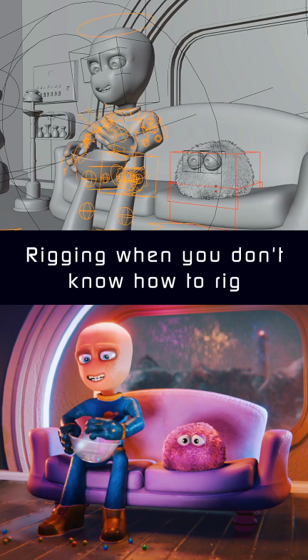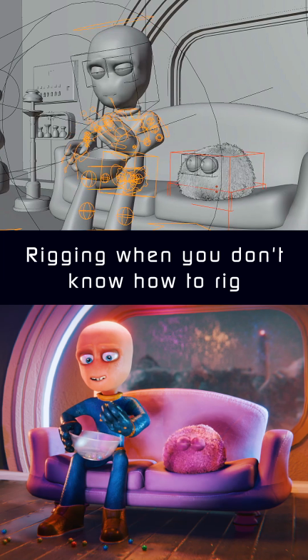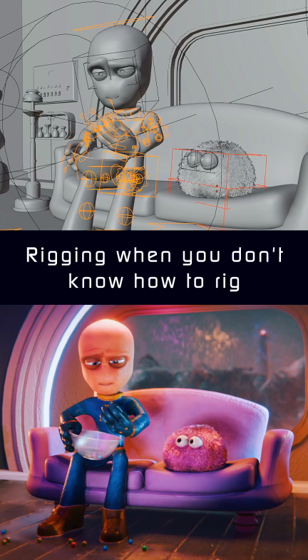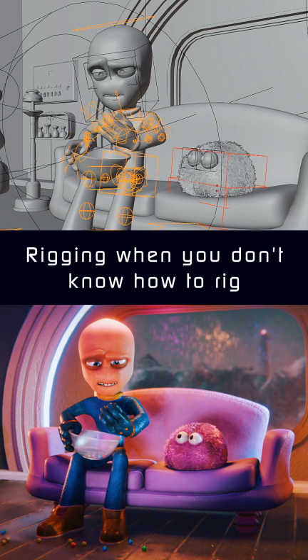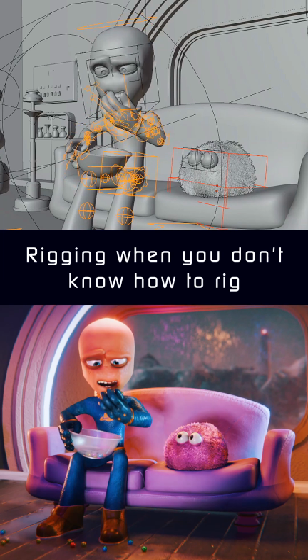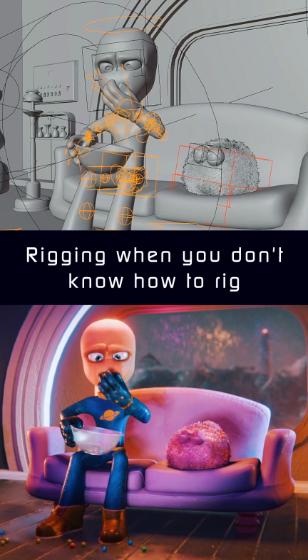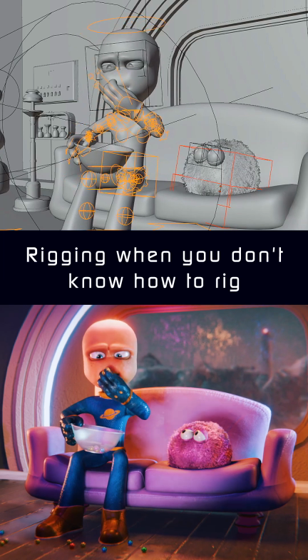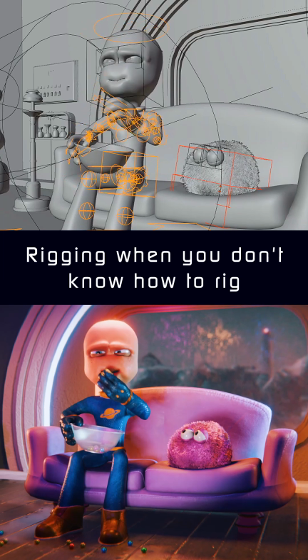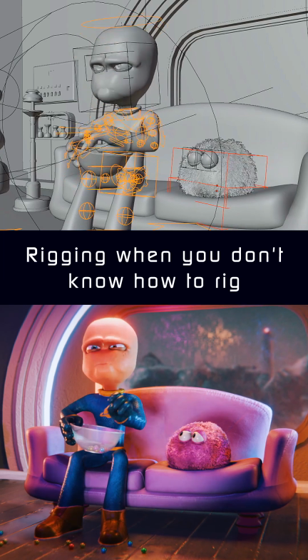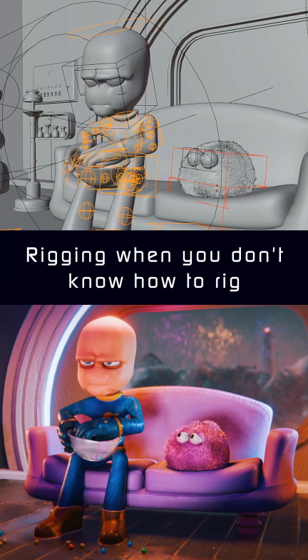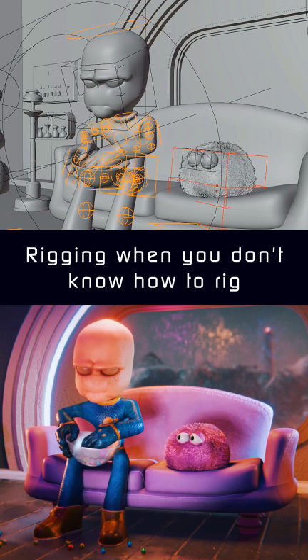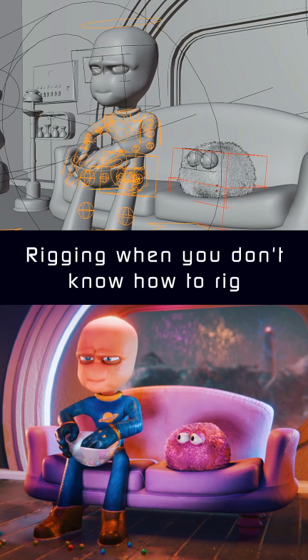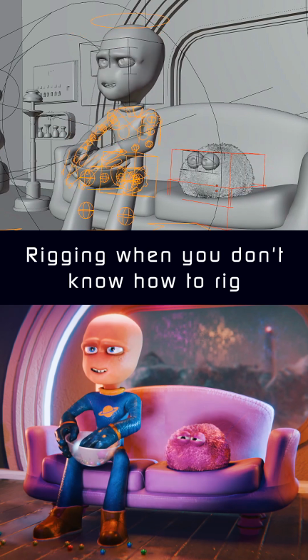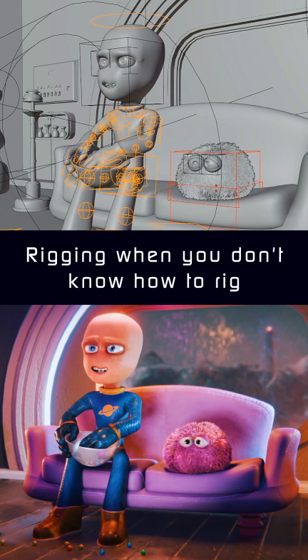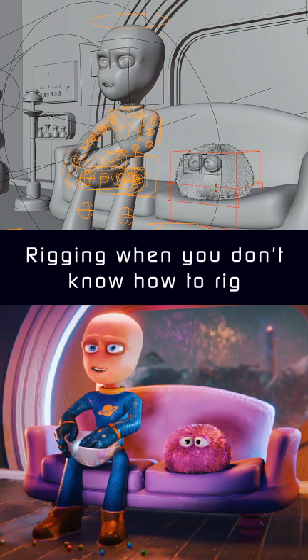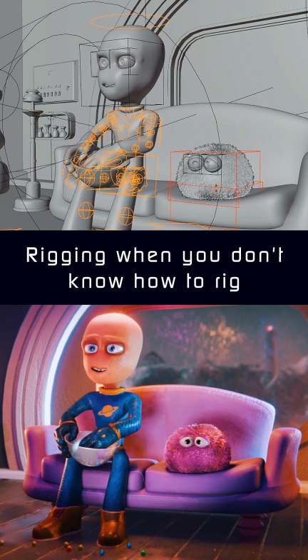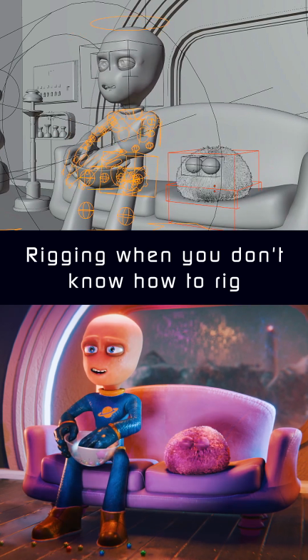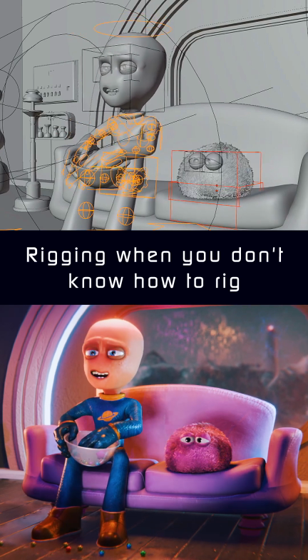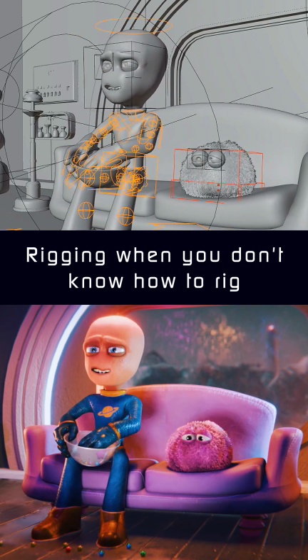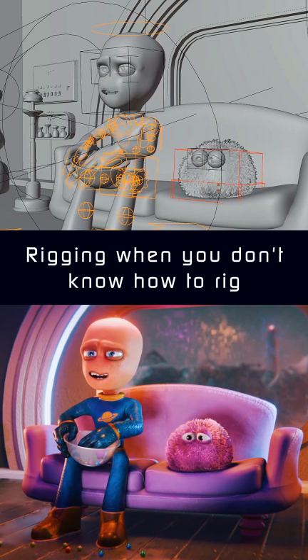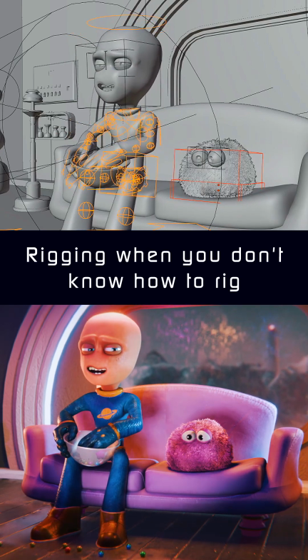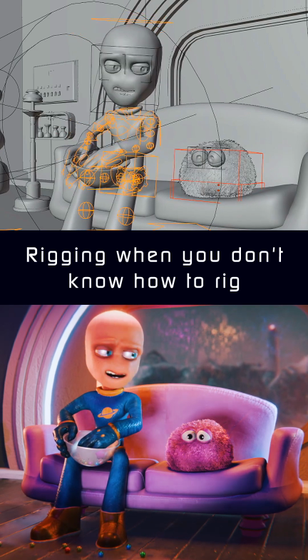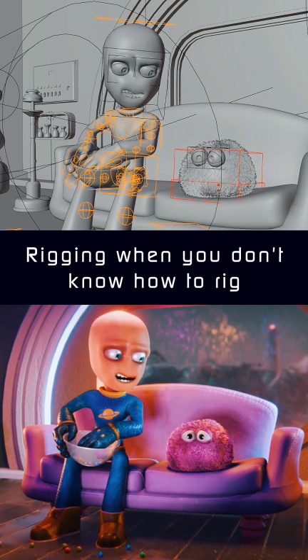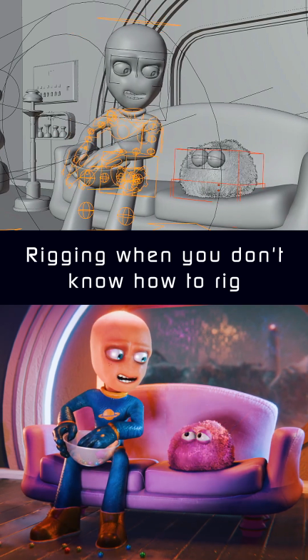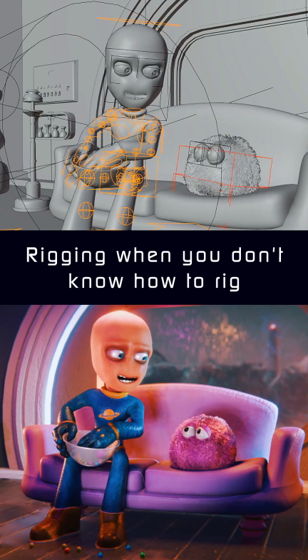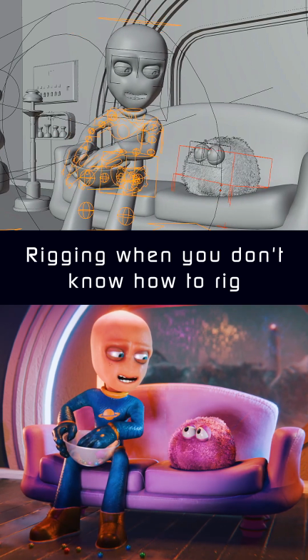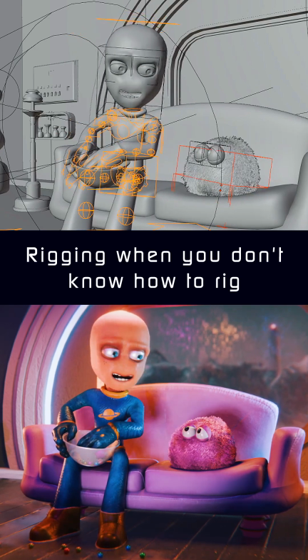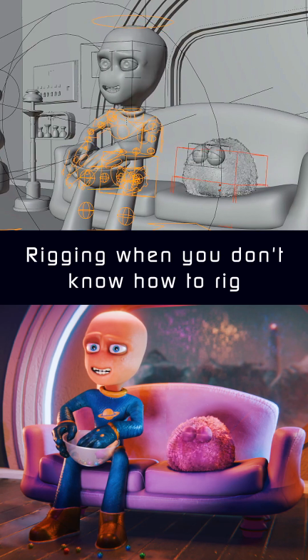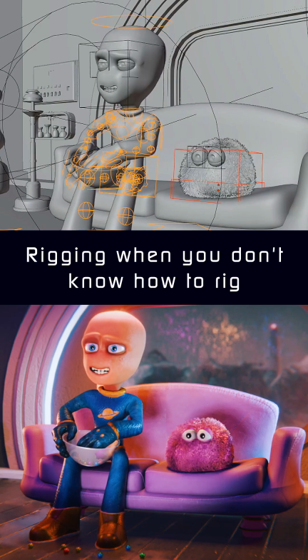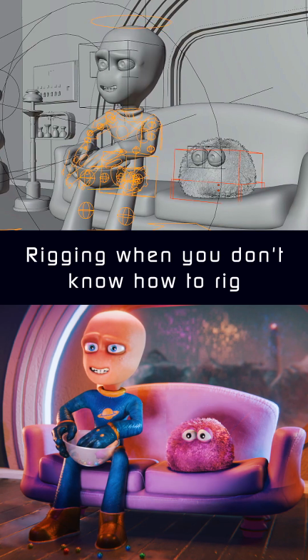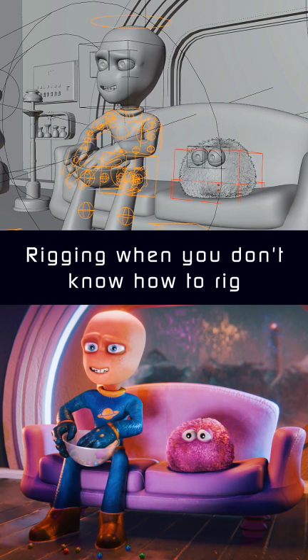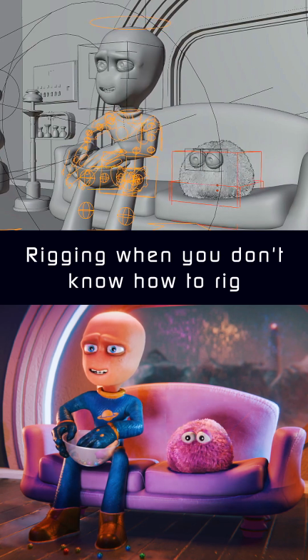I get asked a lot about how I rig my characters. Now, I know nothing about rigging. Maybe that shows. Maybe it doesn't, but I somehow get by.